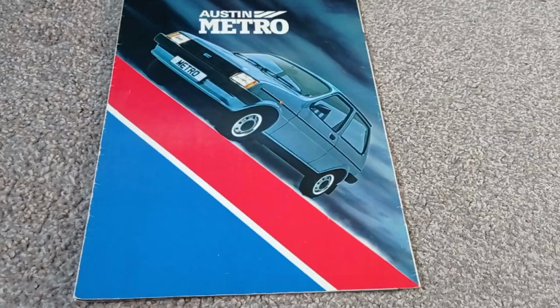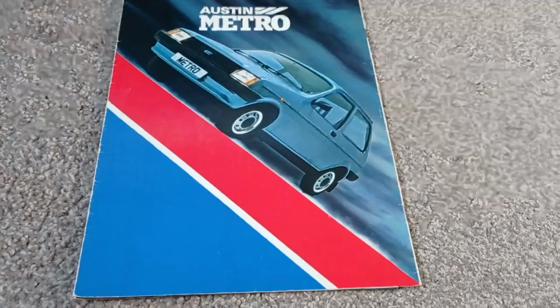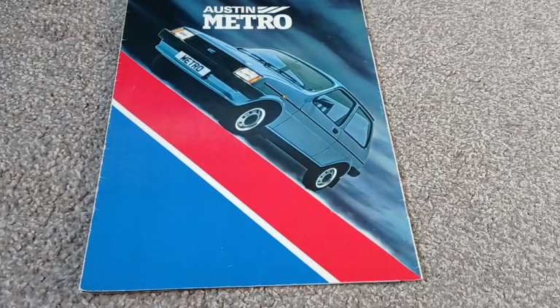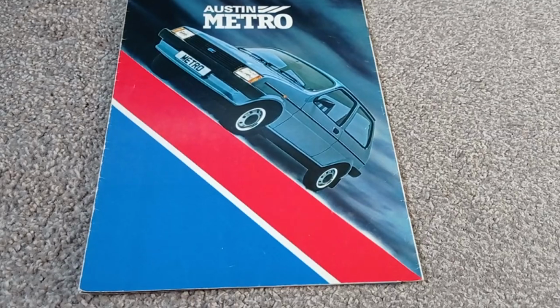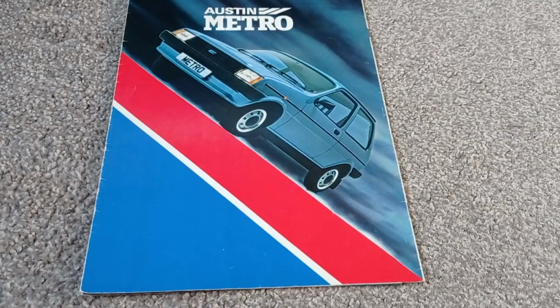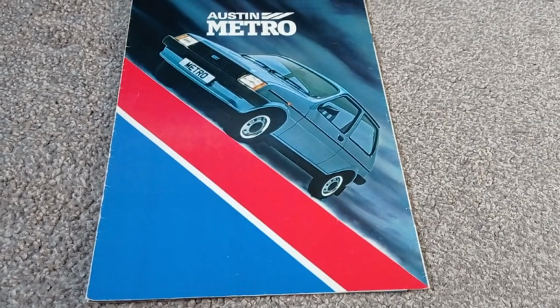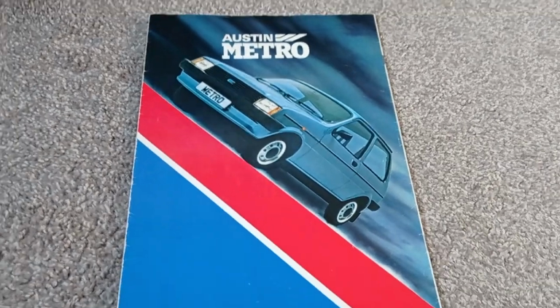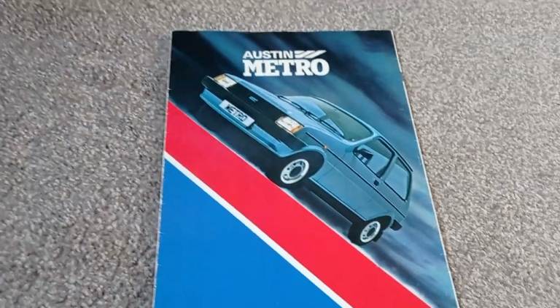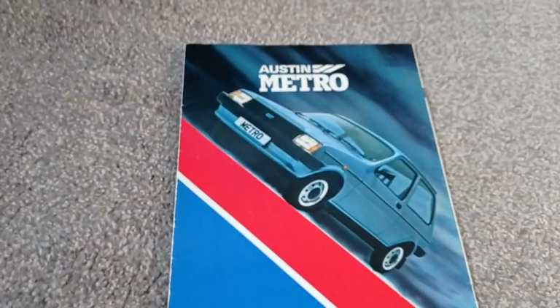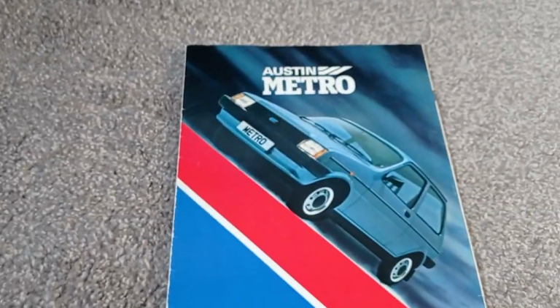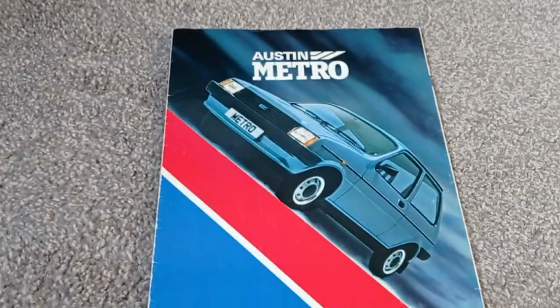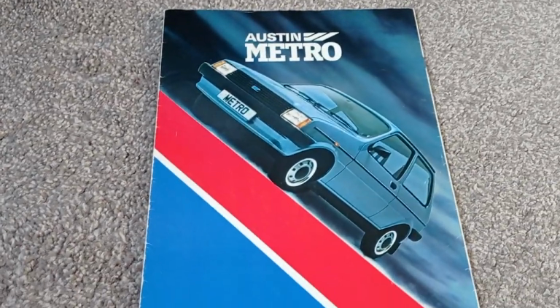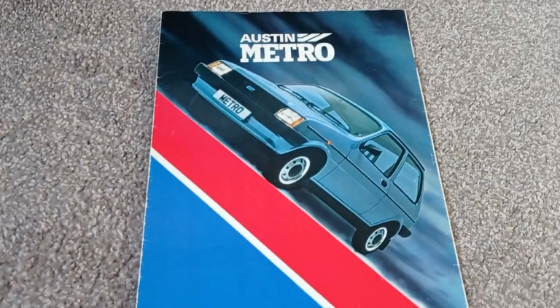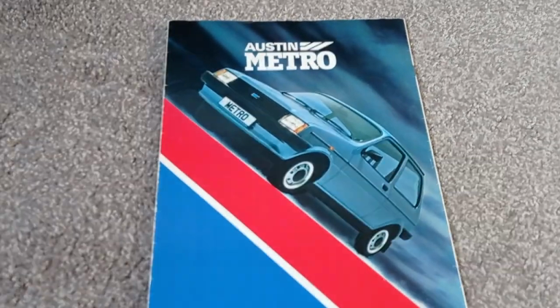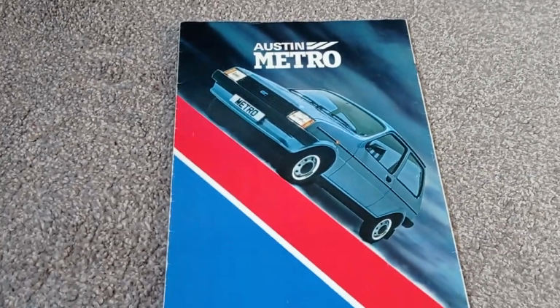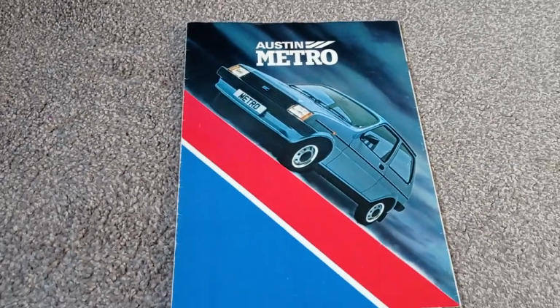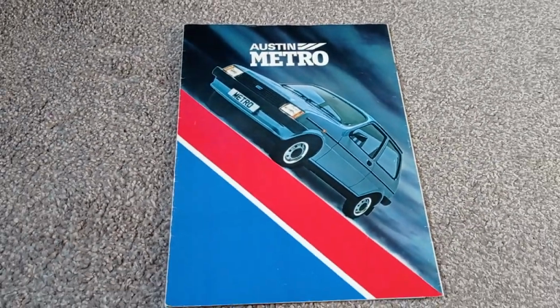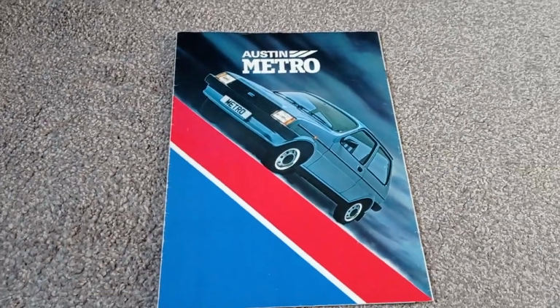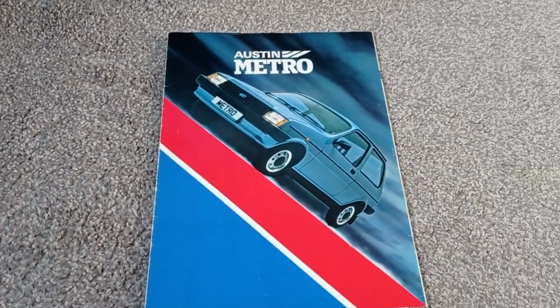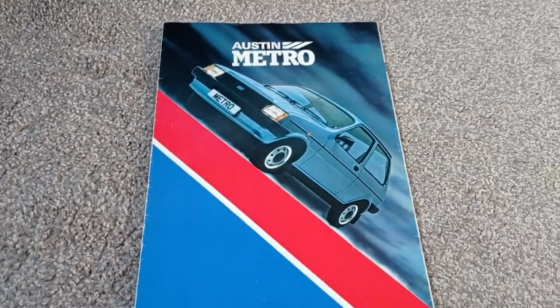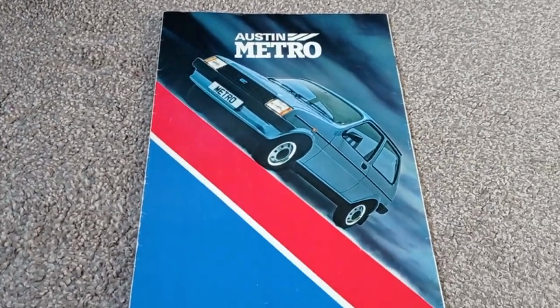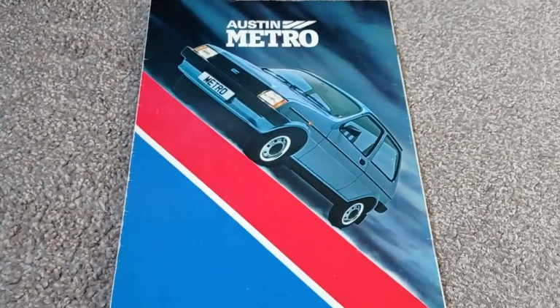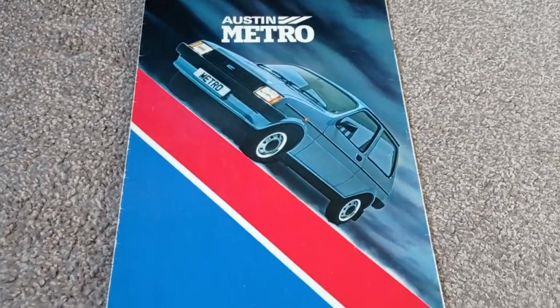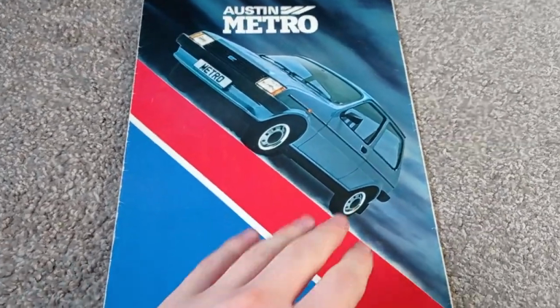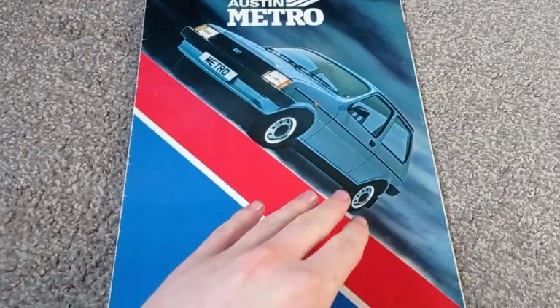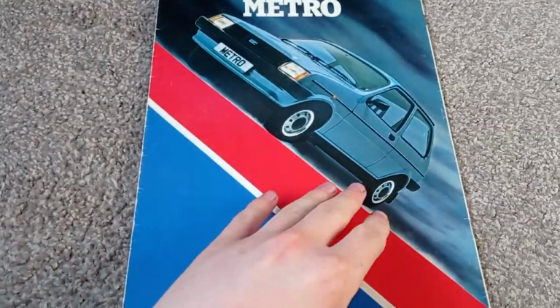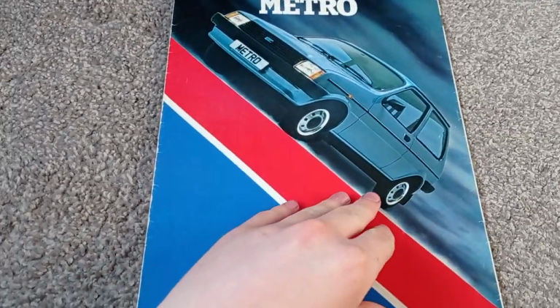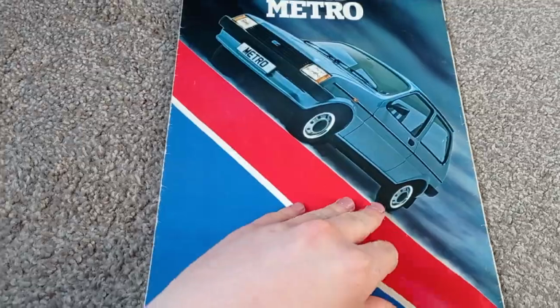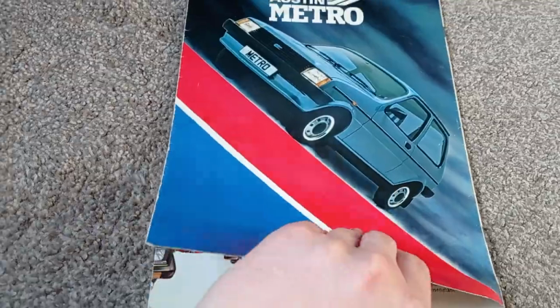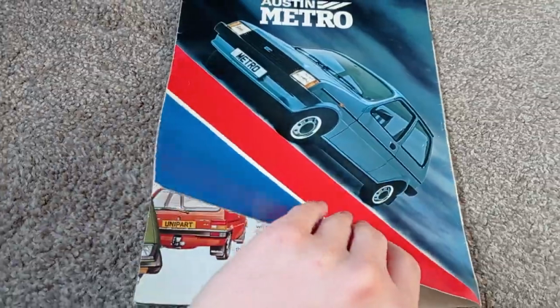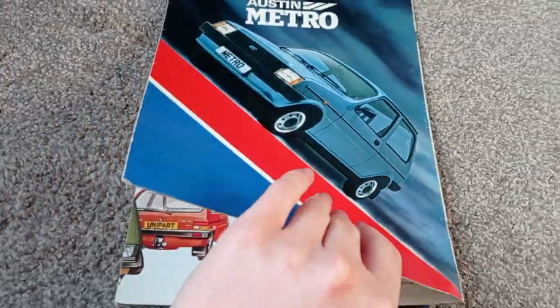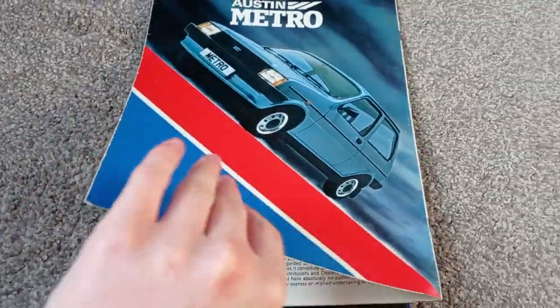Hello everyone, here we have an Austin Metro brochure from the 80s. Let's have a look.